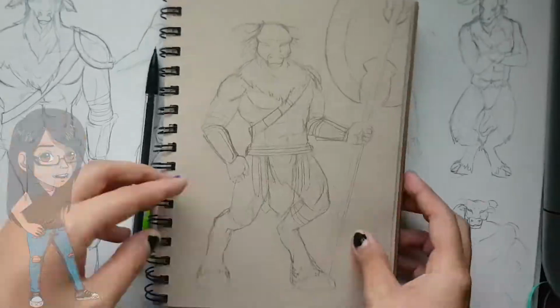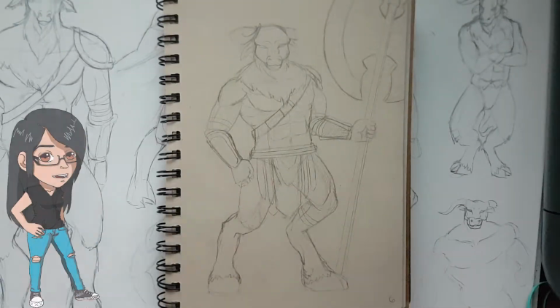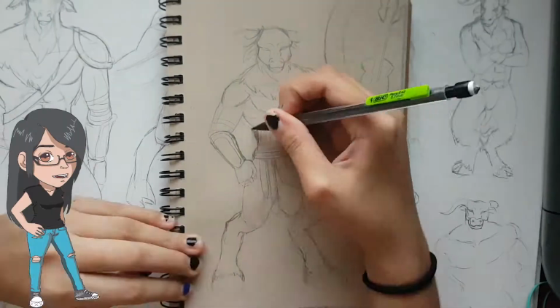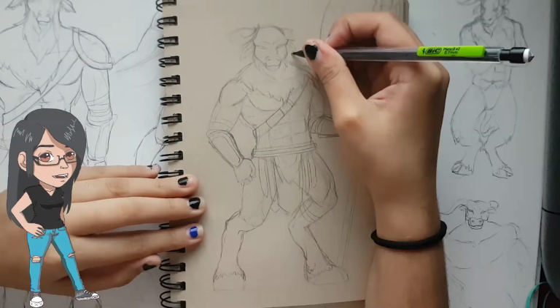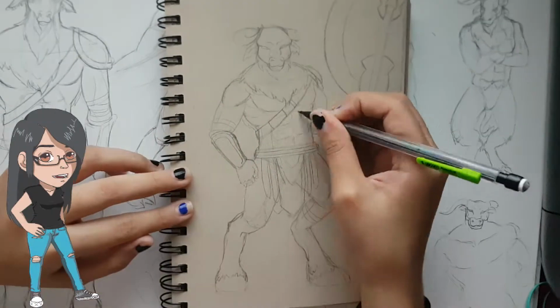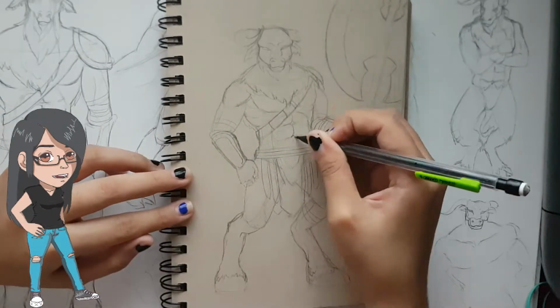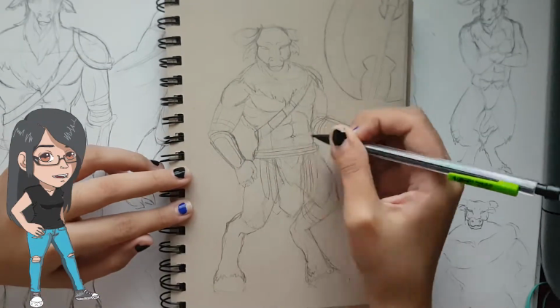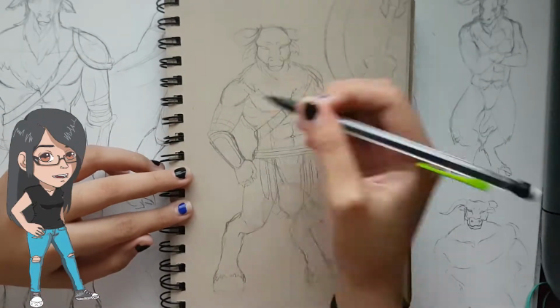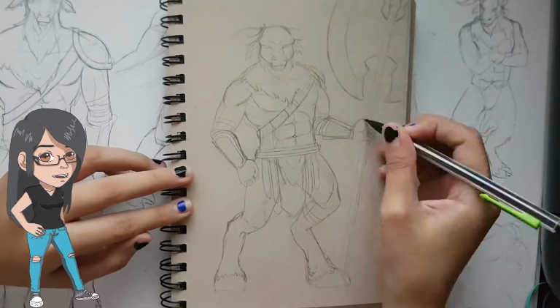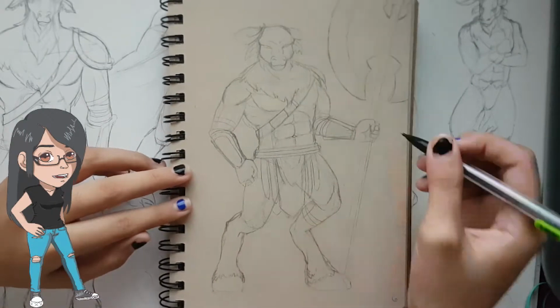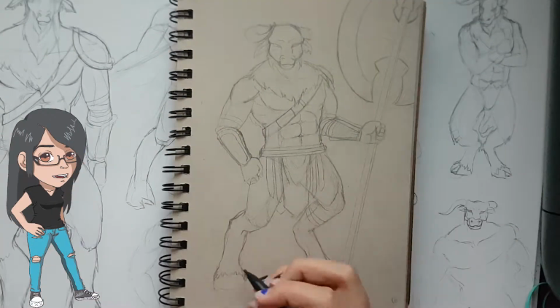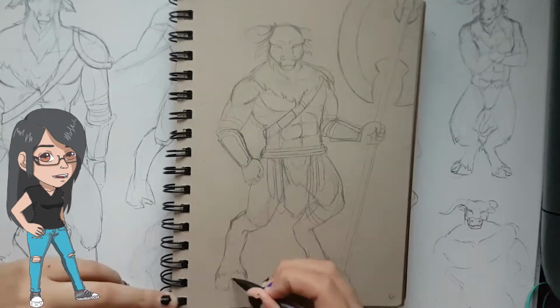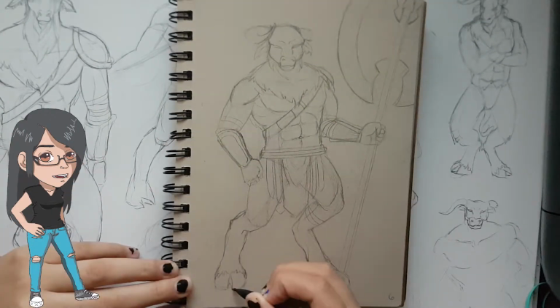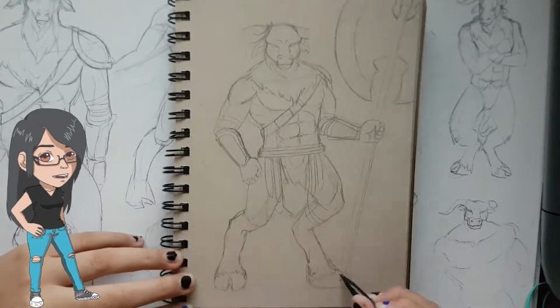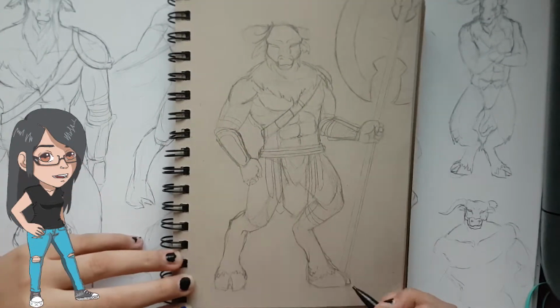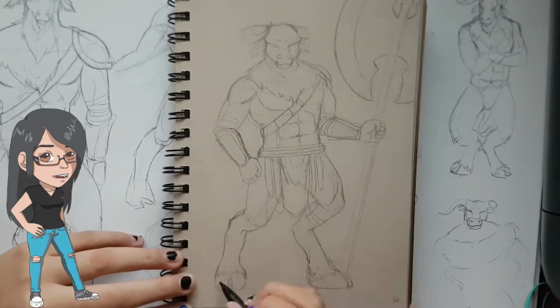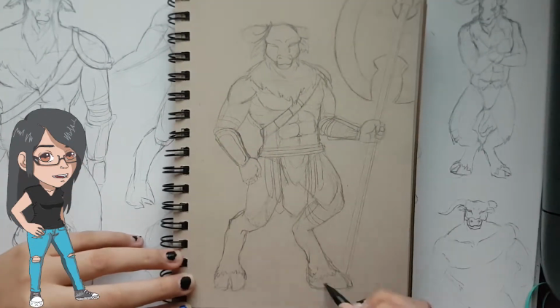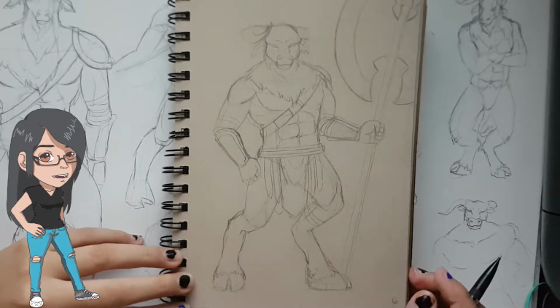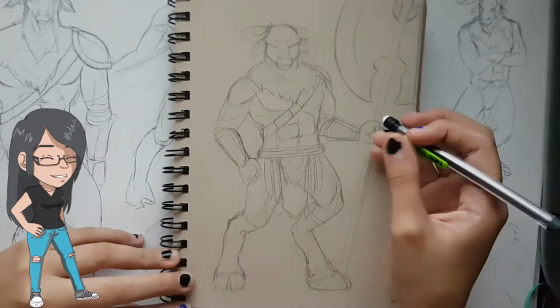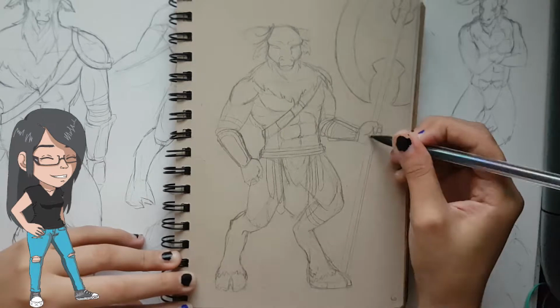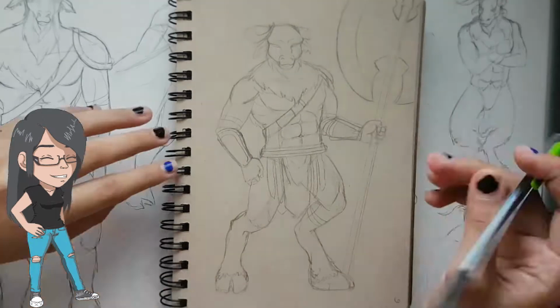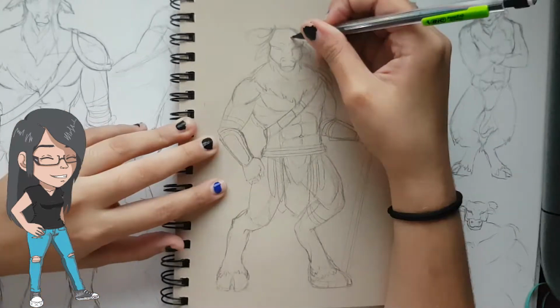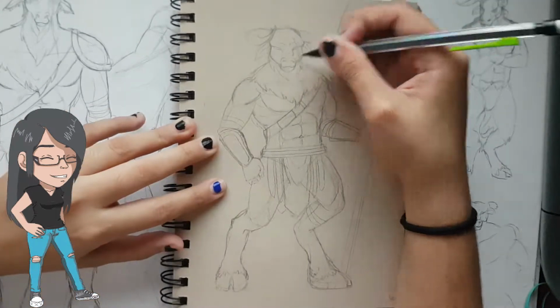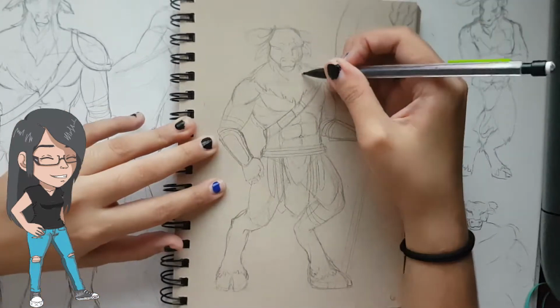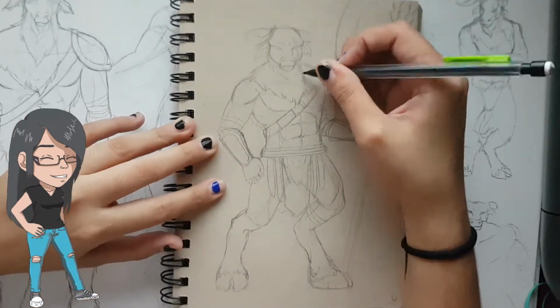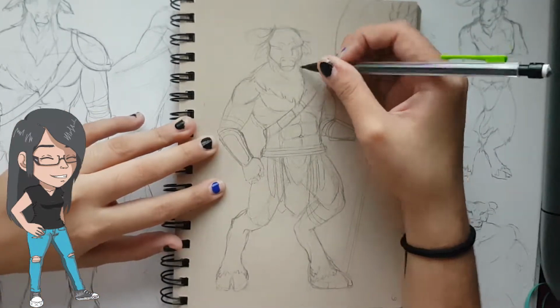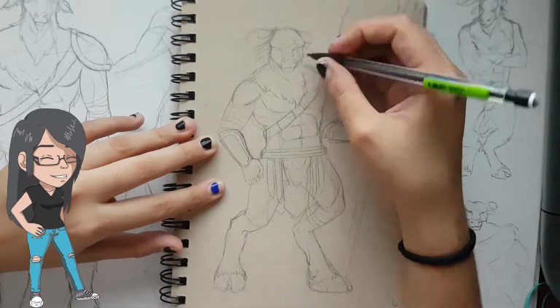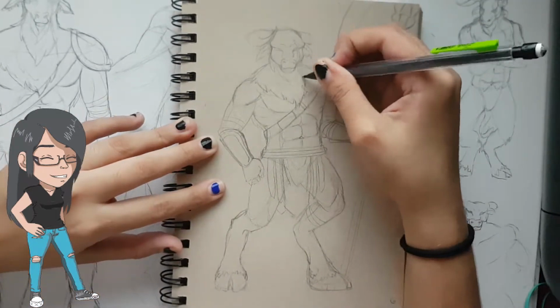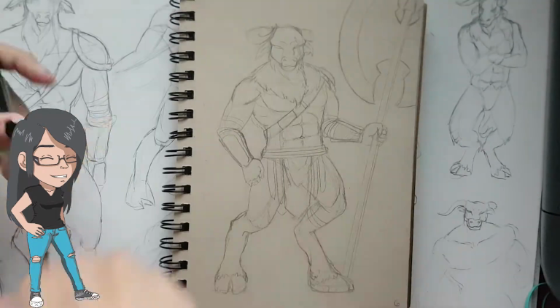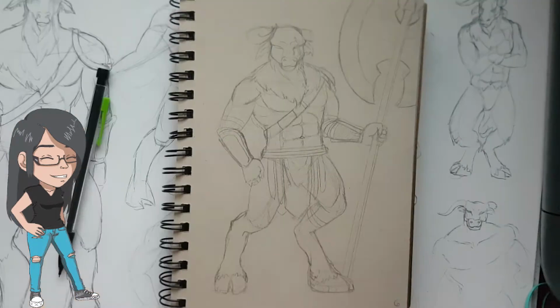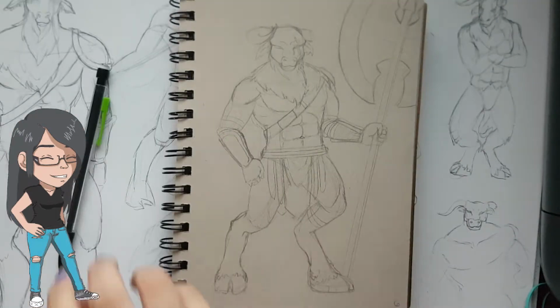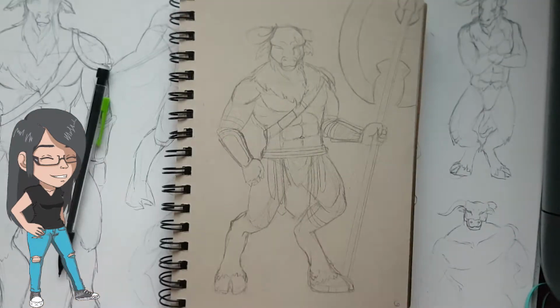Hey there everyone. Welcome to day 11 of Inktober. If you're new here then check out my other Inktober pieces — they'll be linked down below.